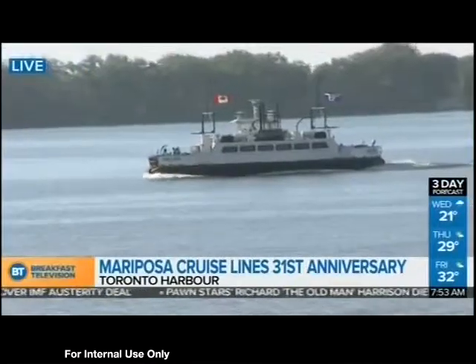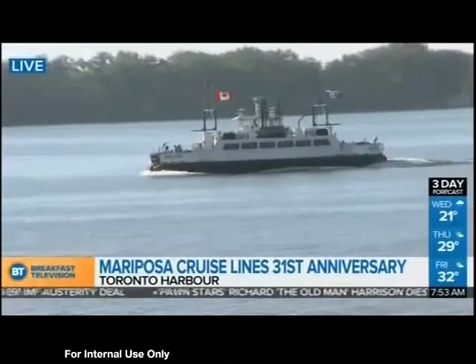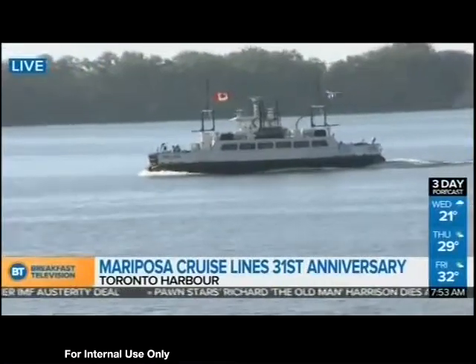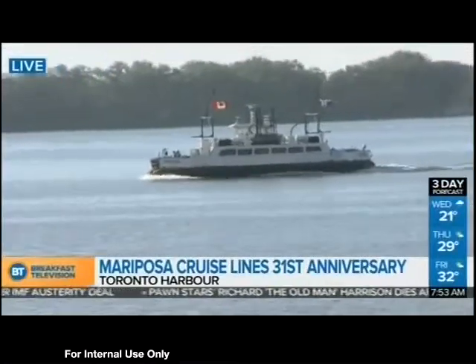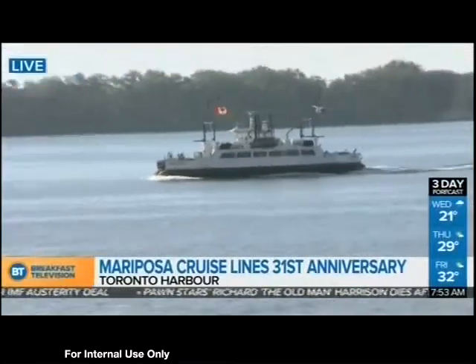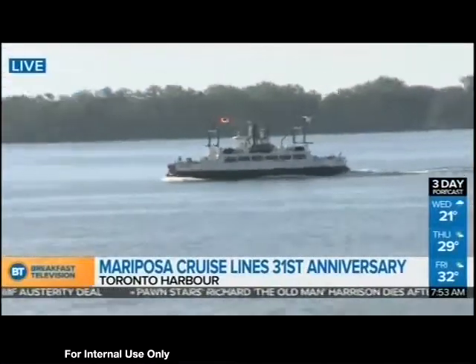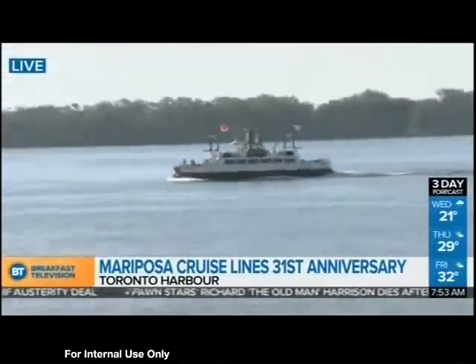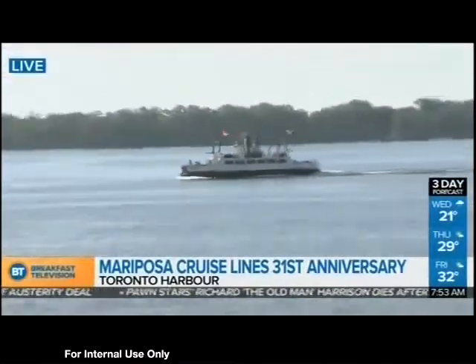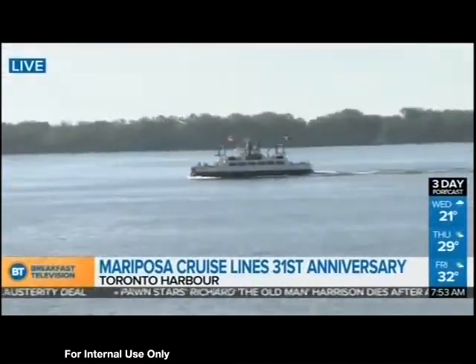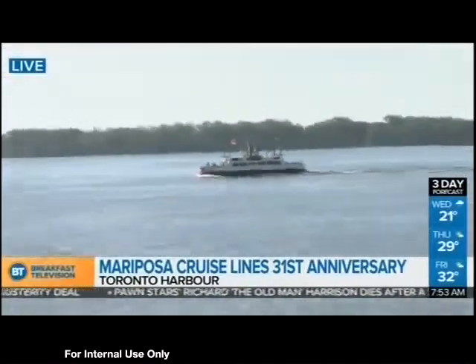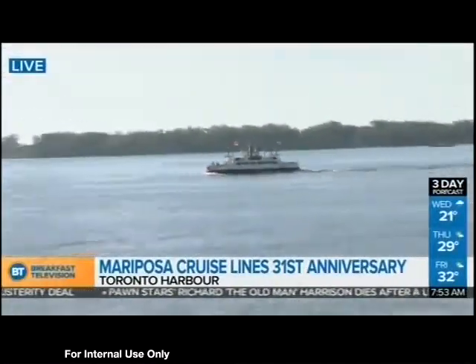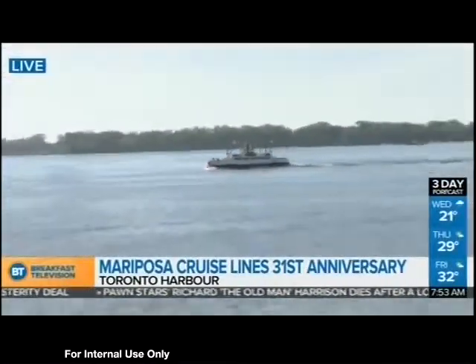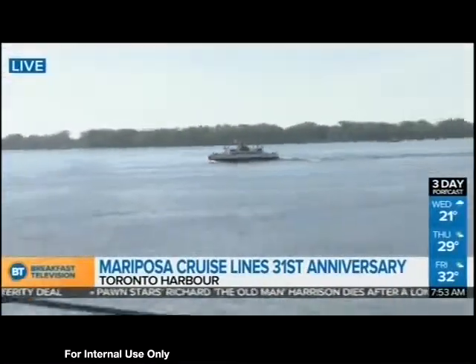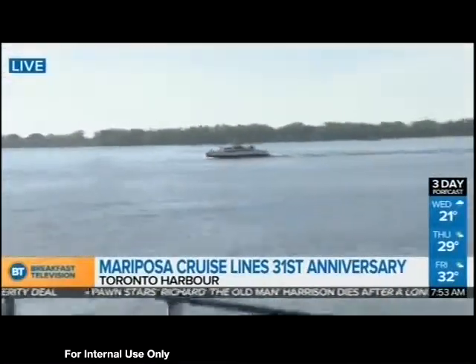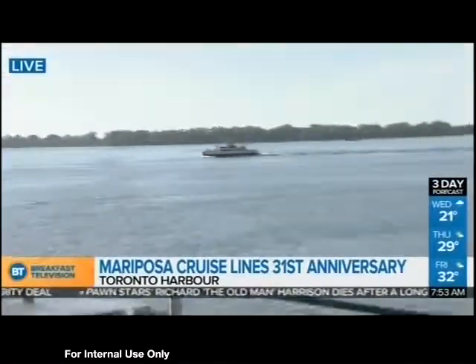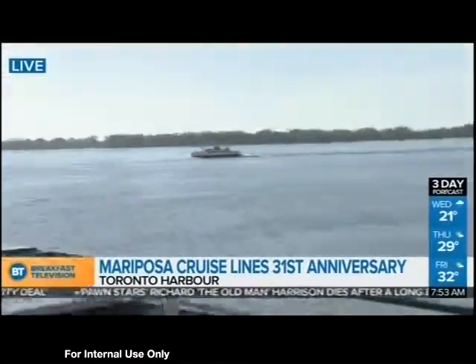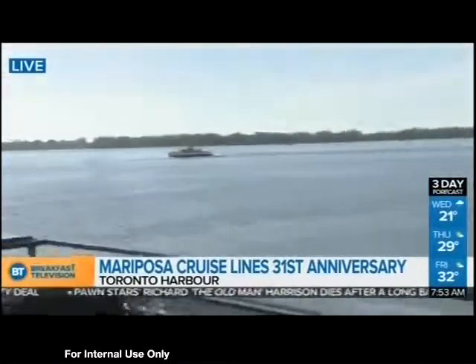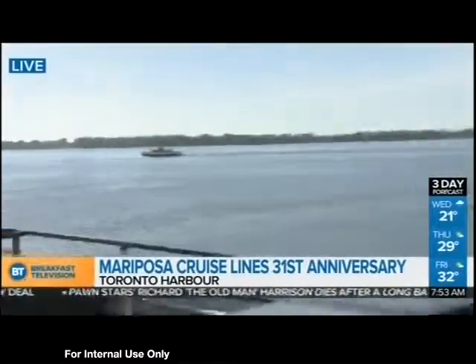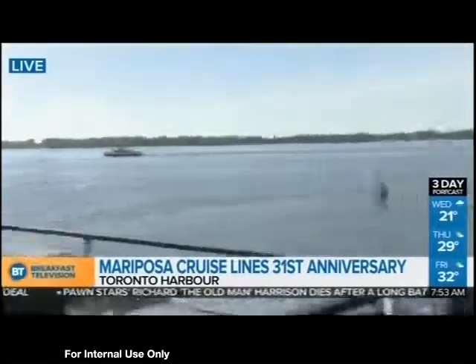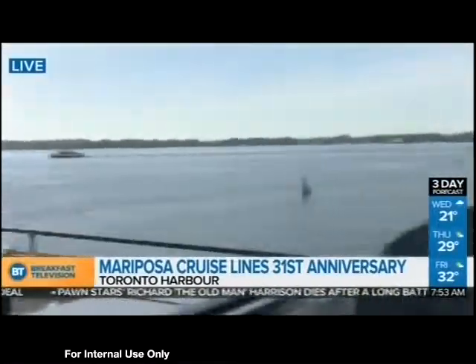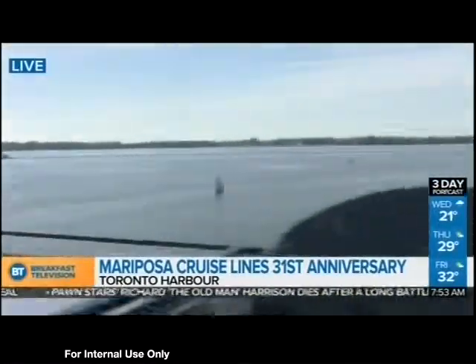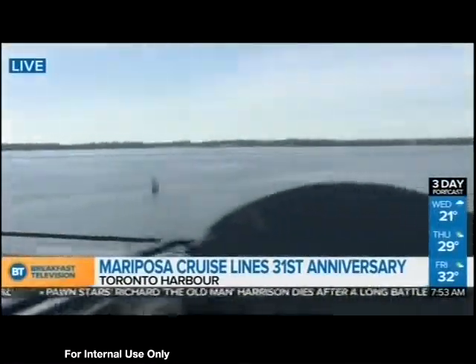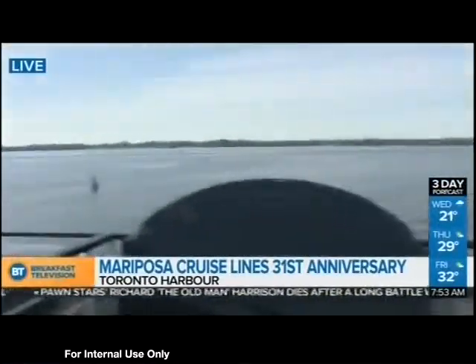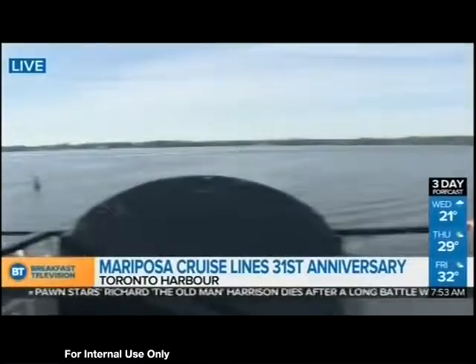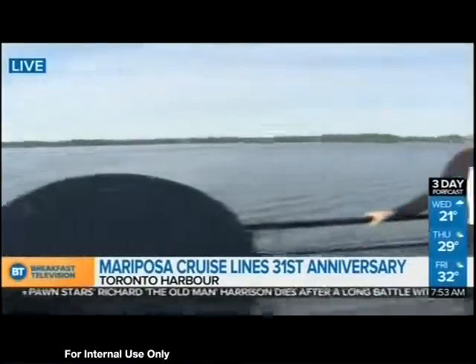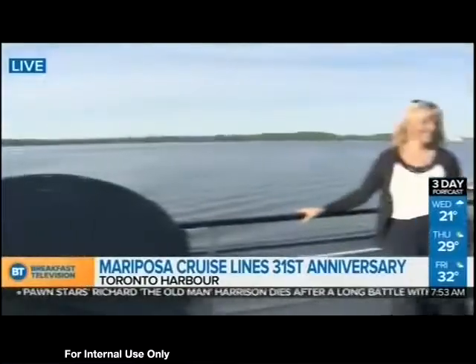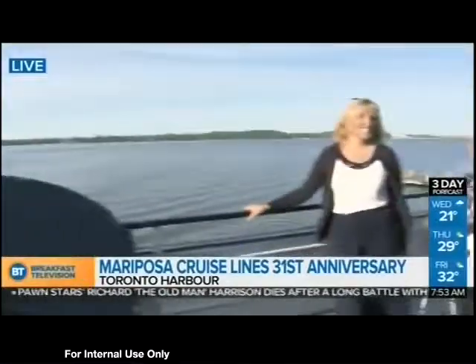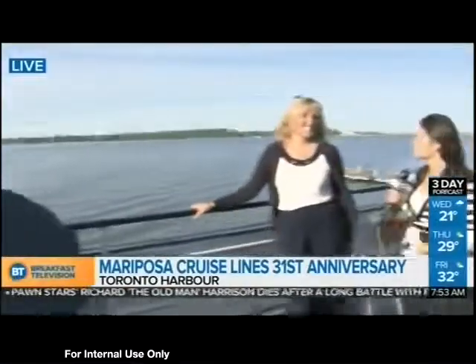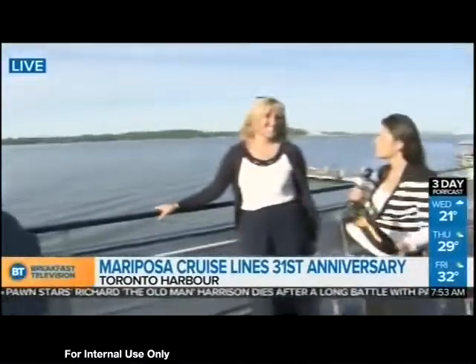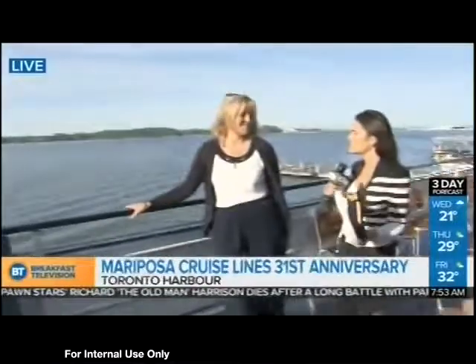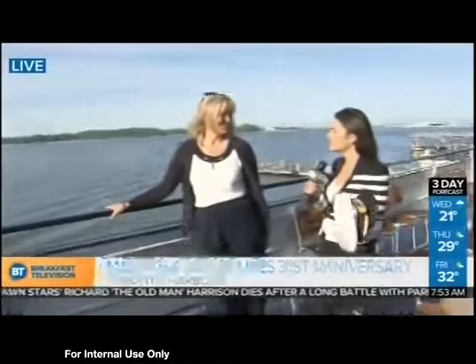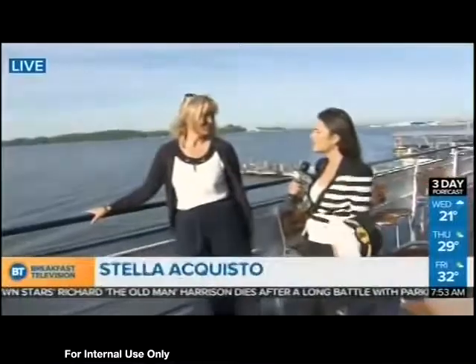We're here on the waterfront this gorgeous morning. It's absolutely beautiful. The sun is shining.